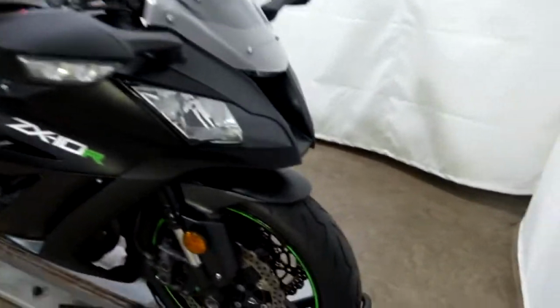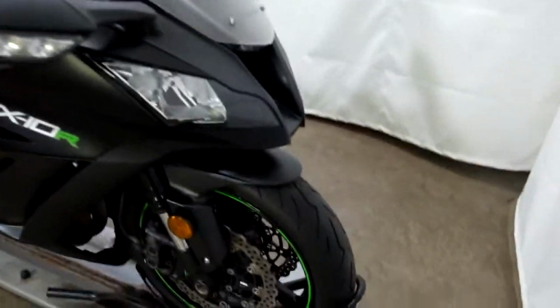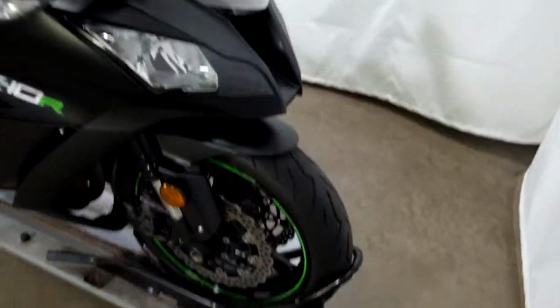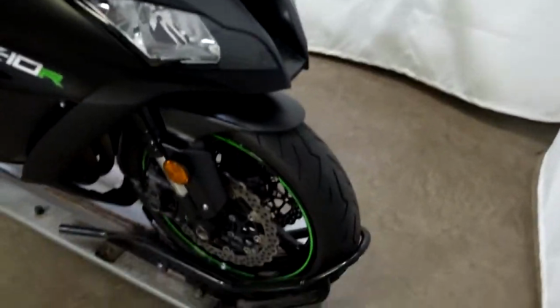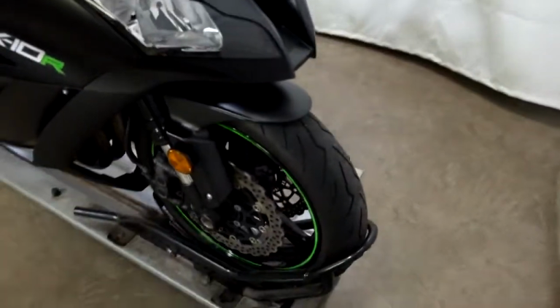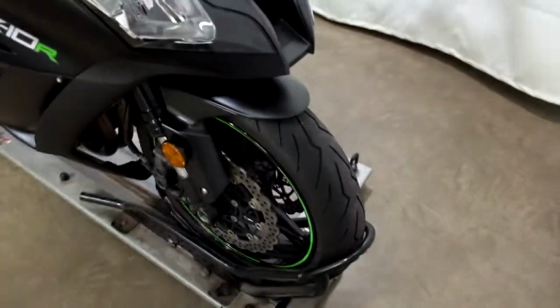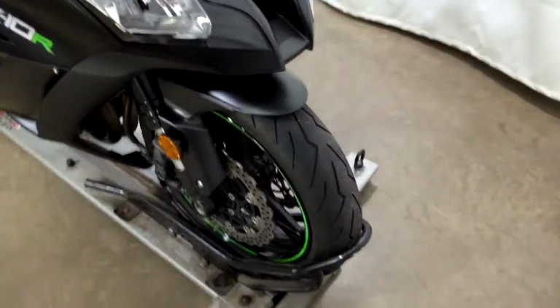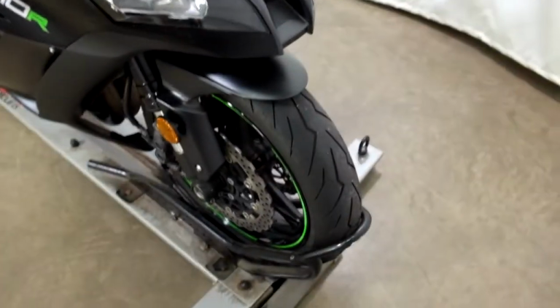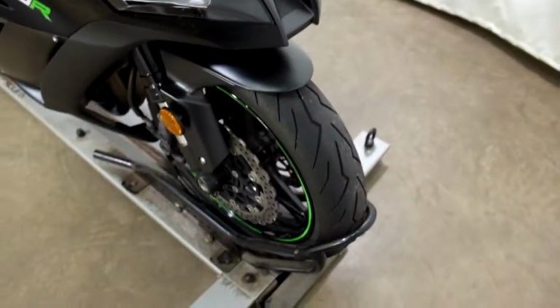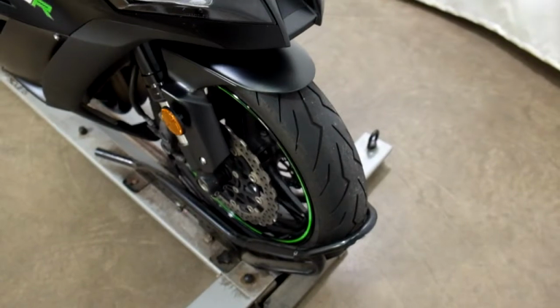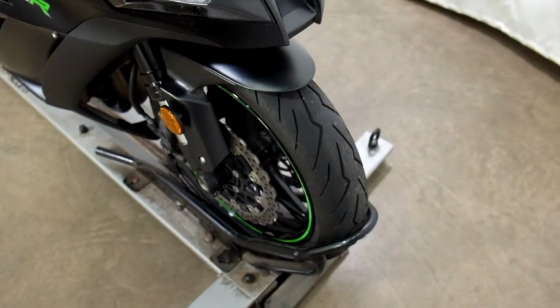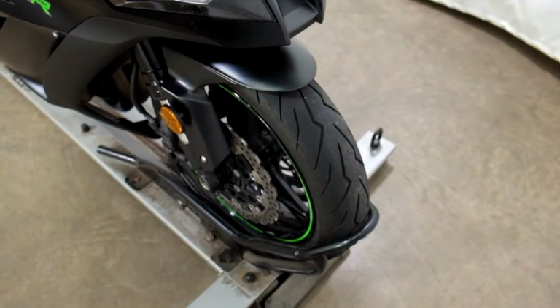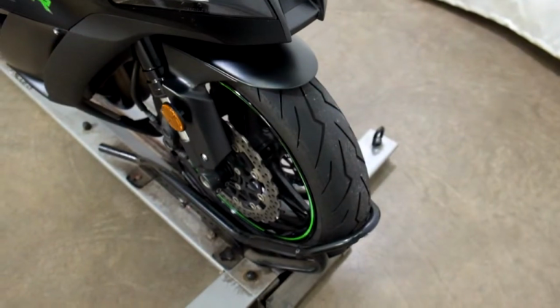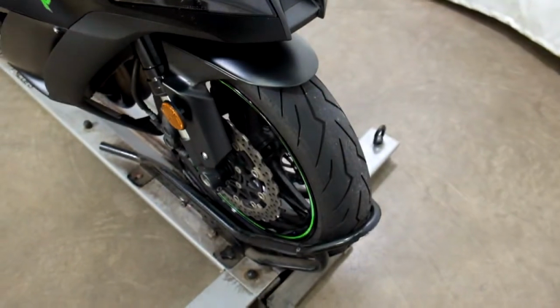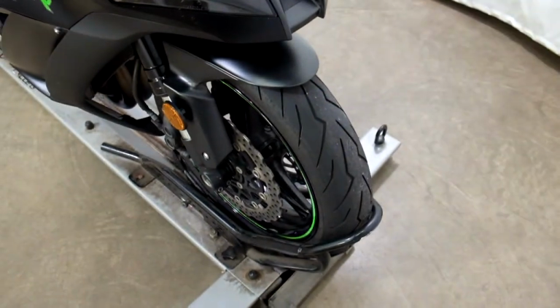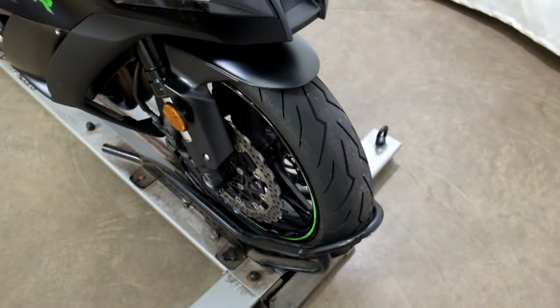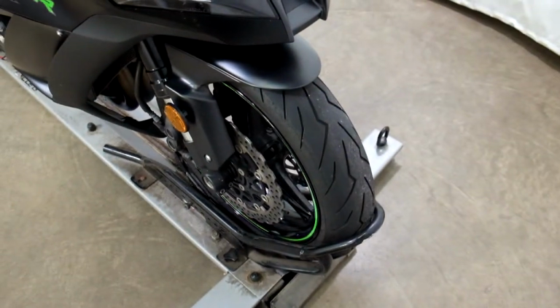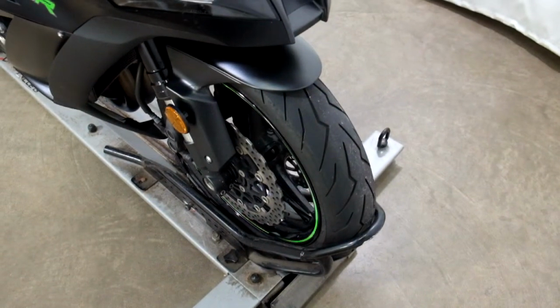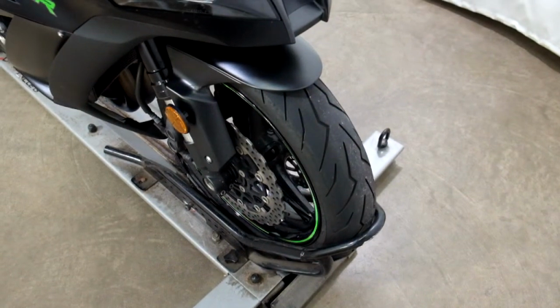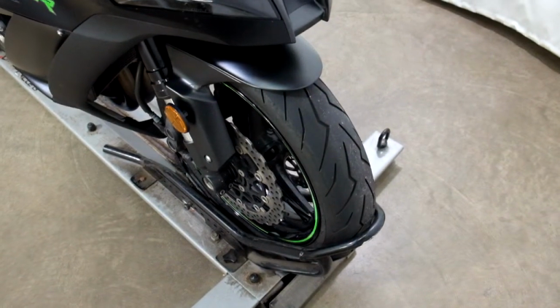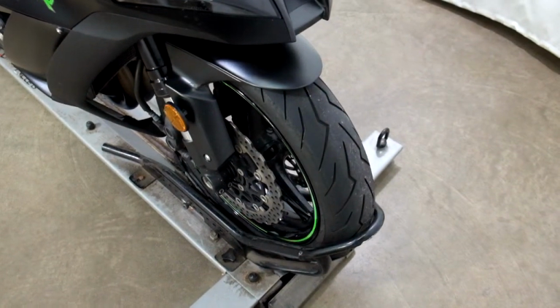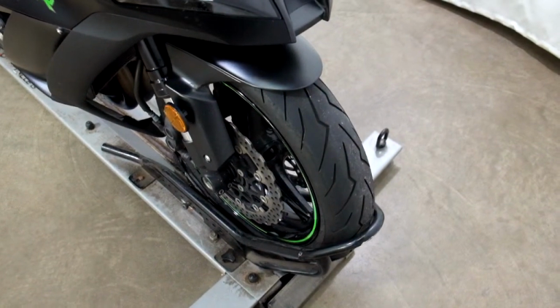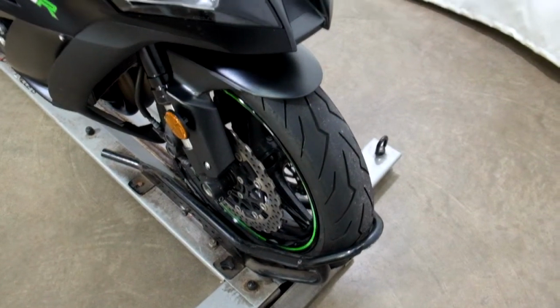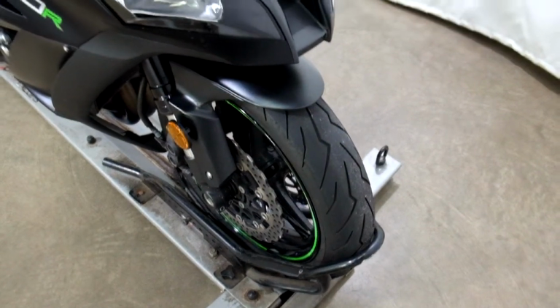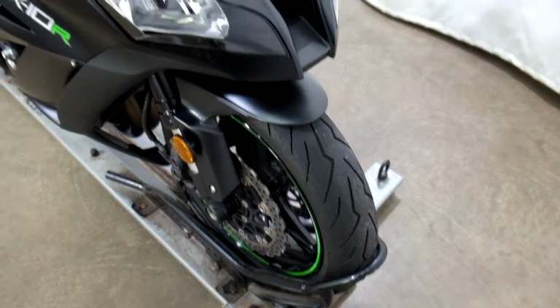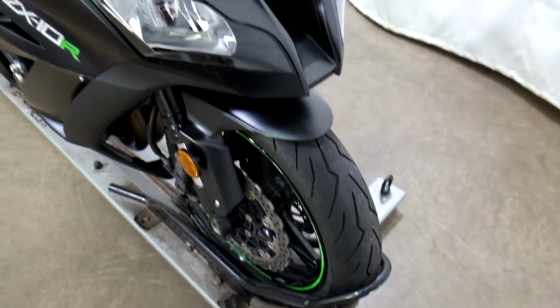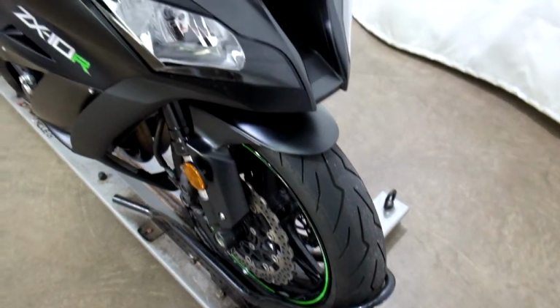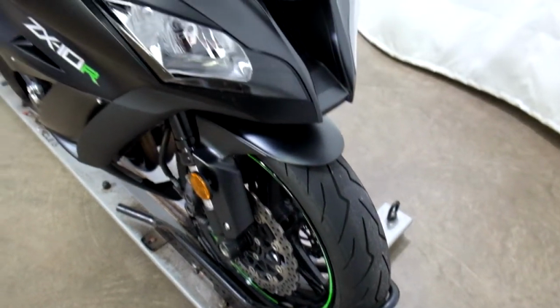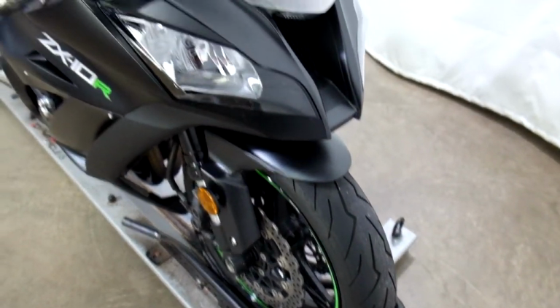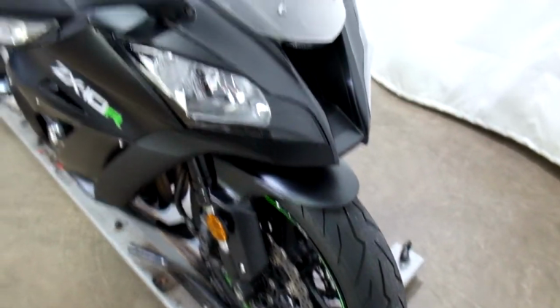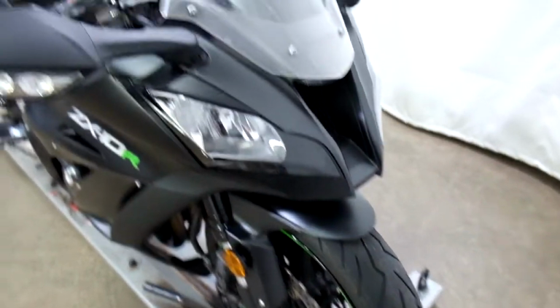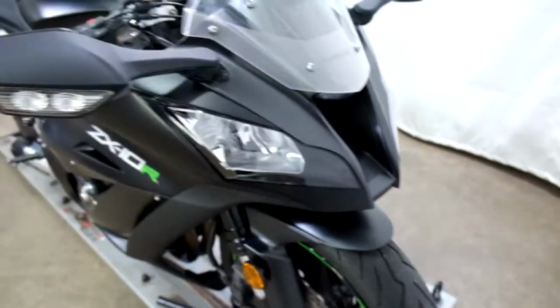Tires on this bike appear to be in good shape, especially the front one — looks like there's plenty of good life left in that.